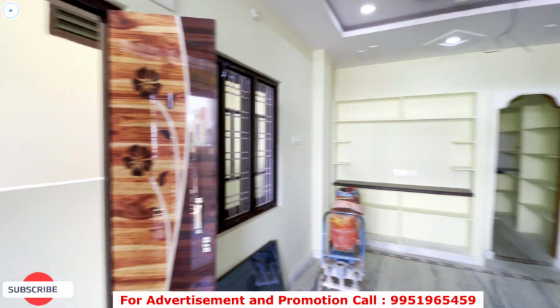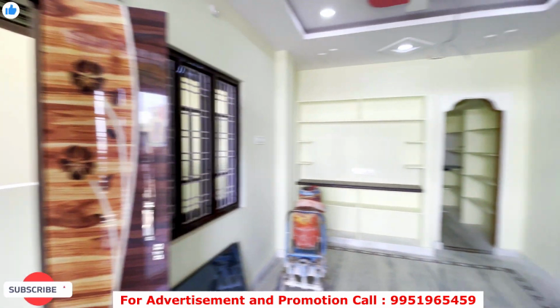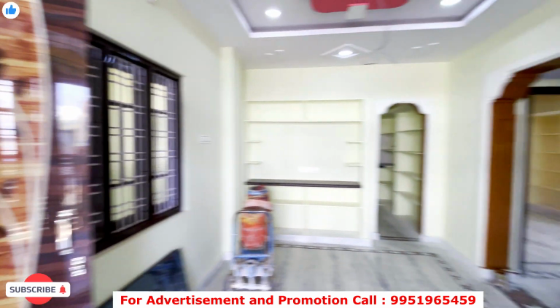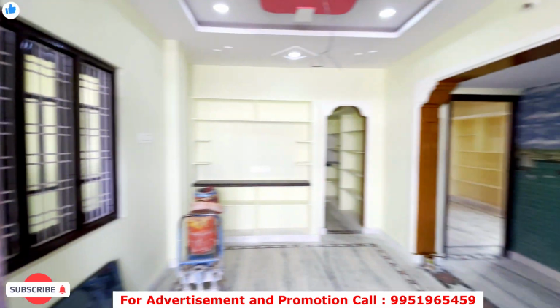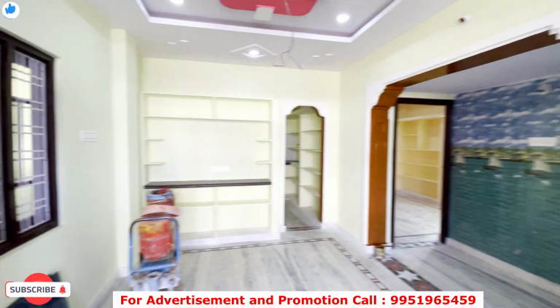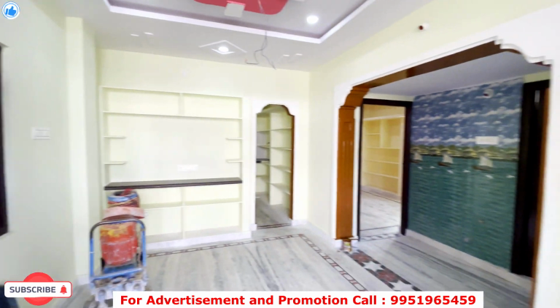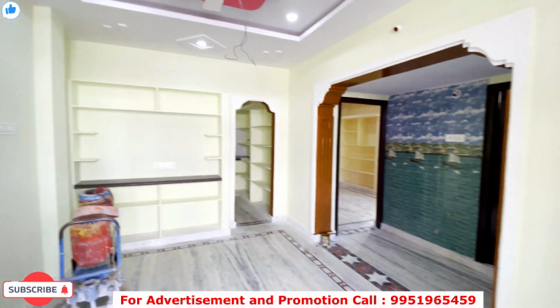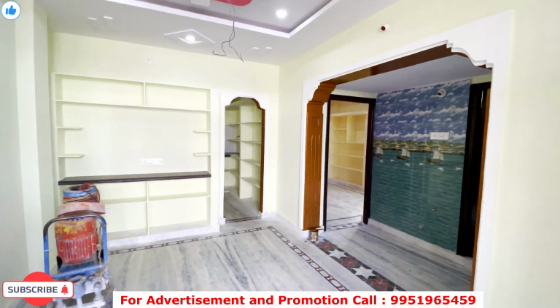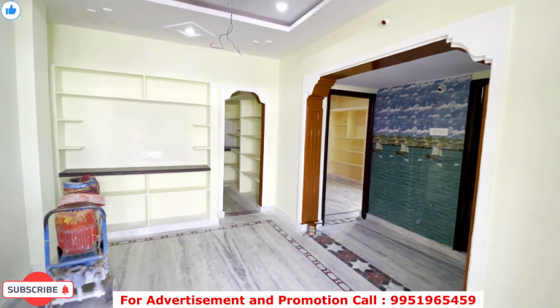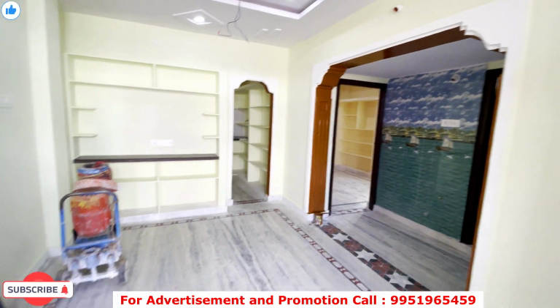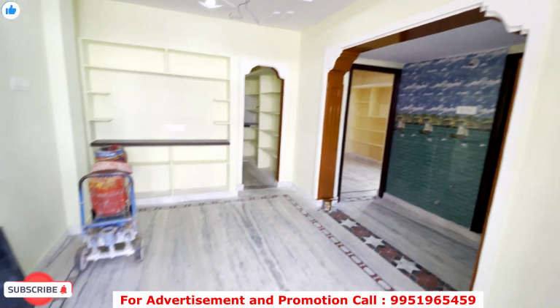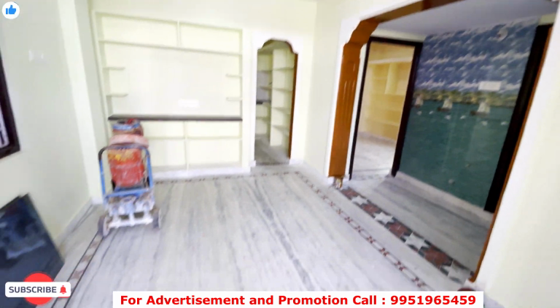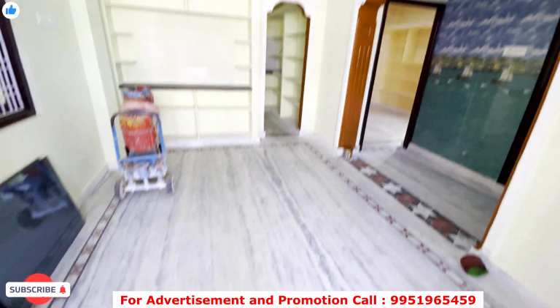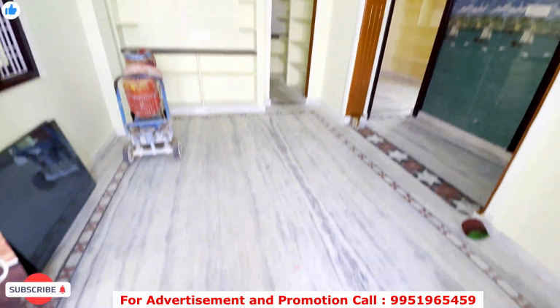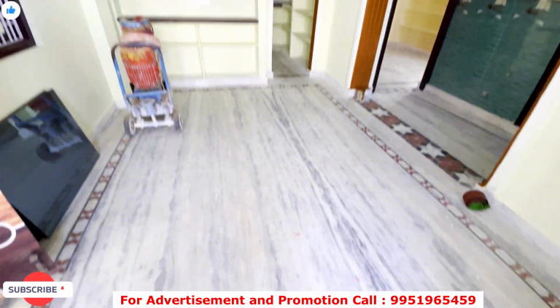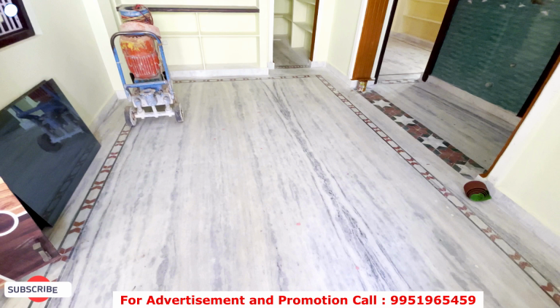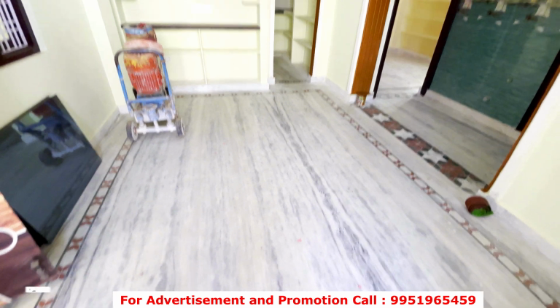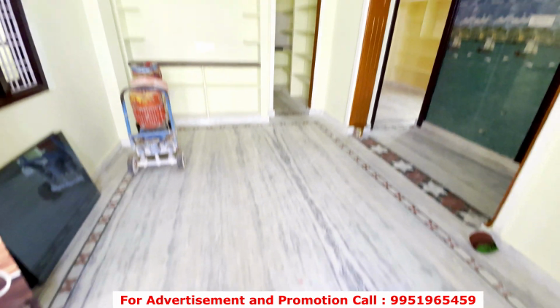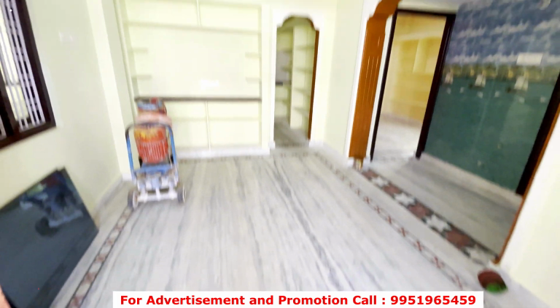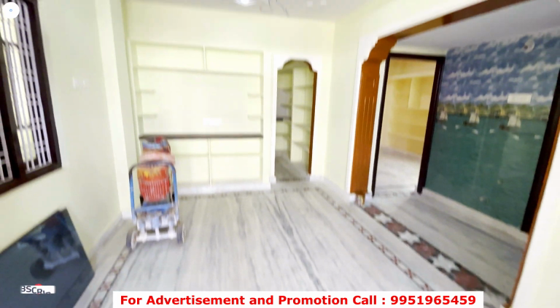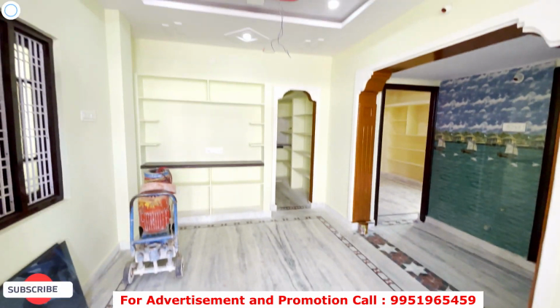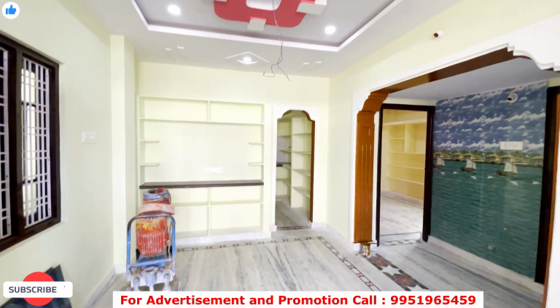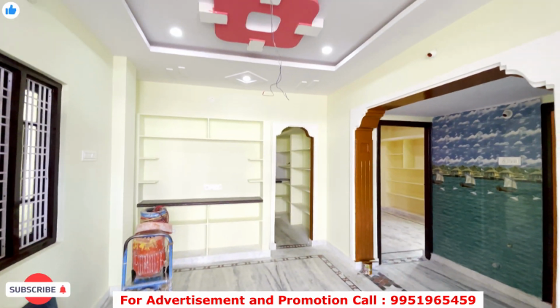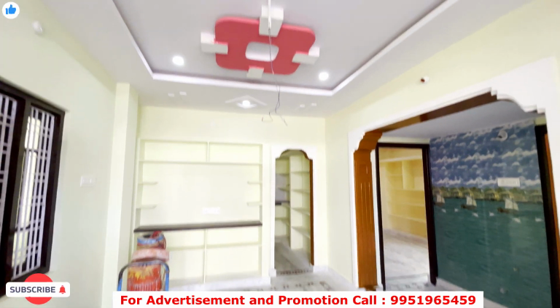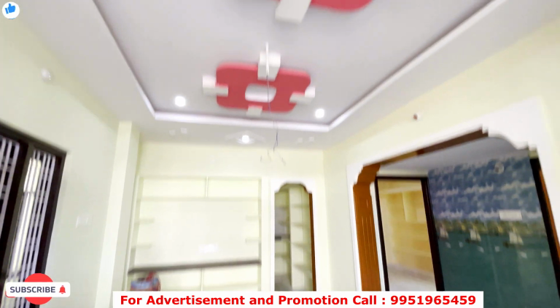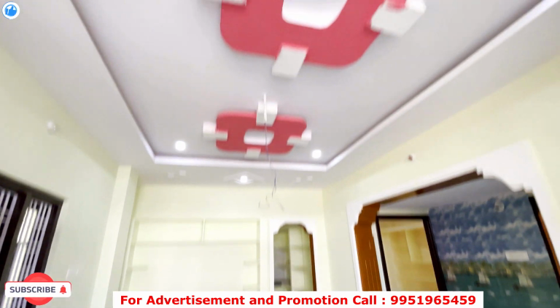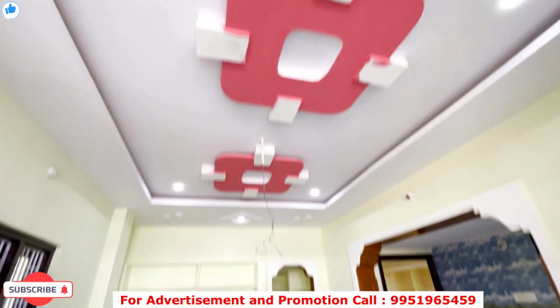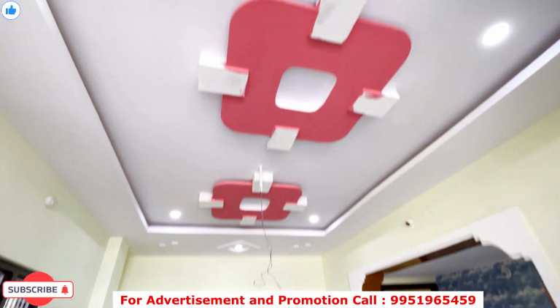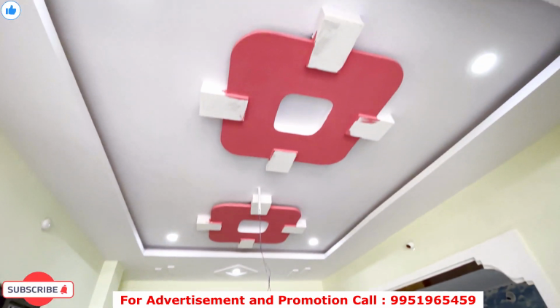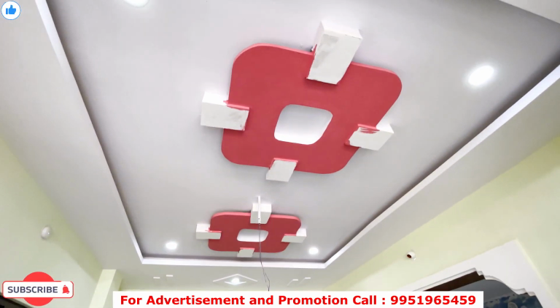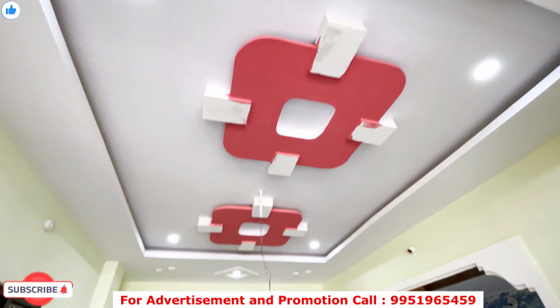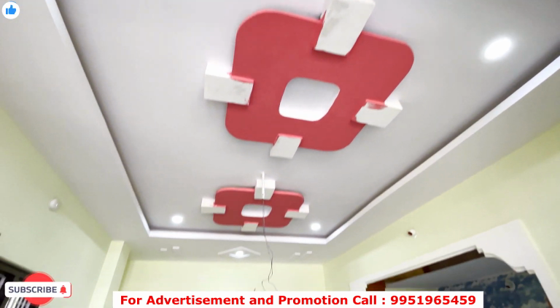You can have quality doors and windows. You can have a quality floor.